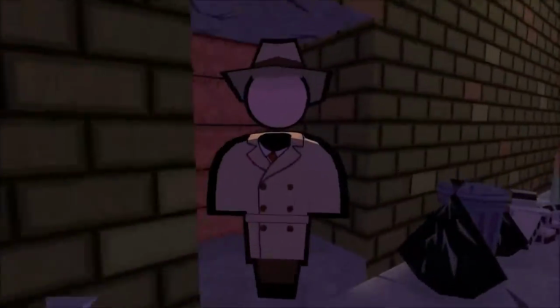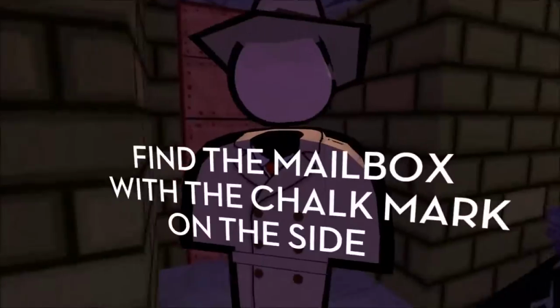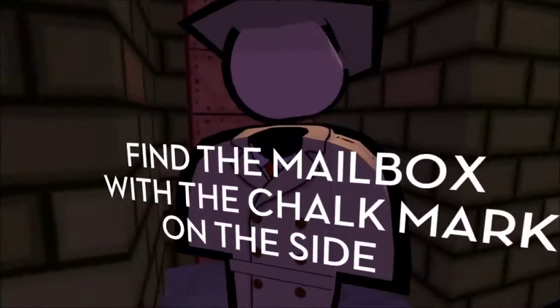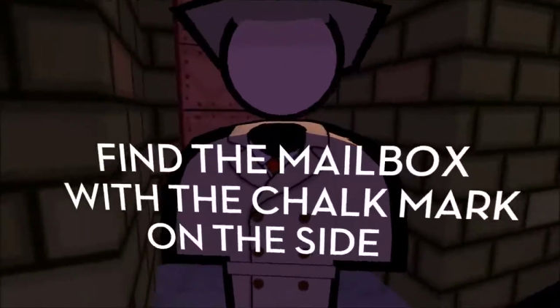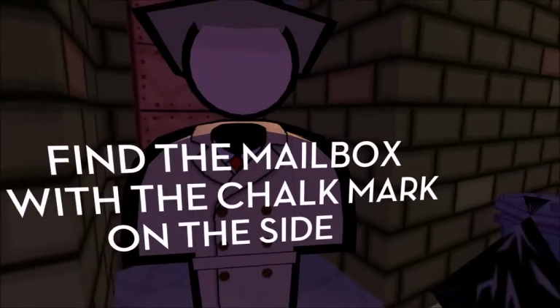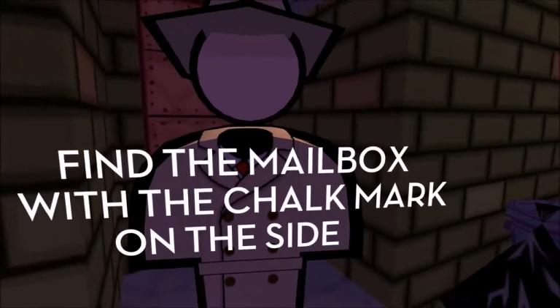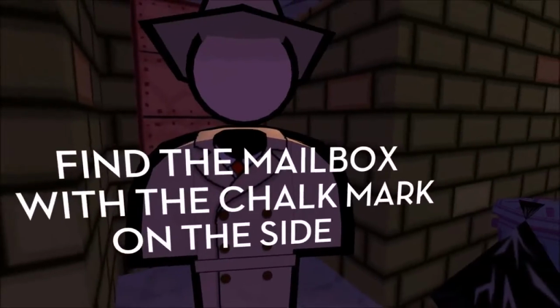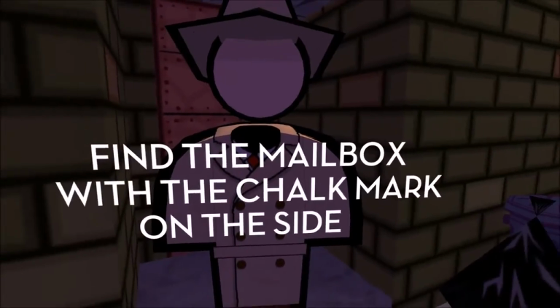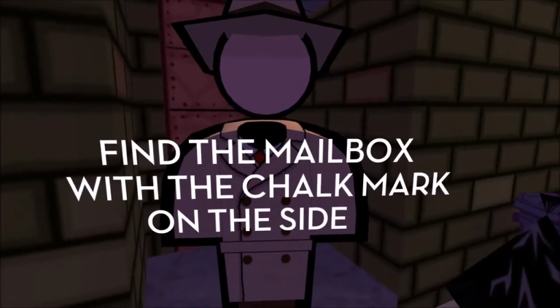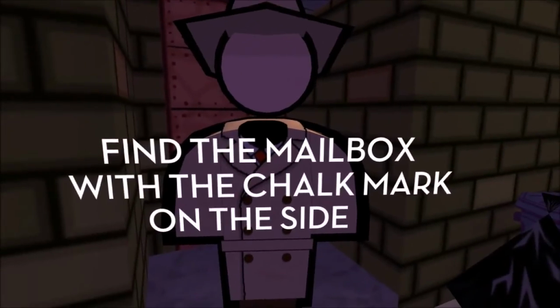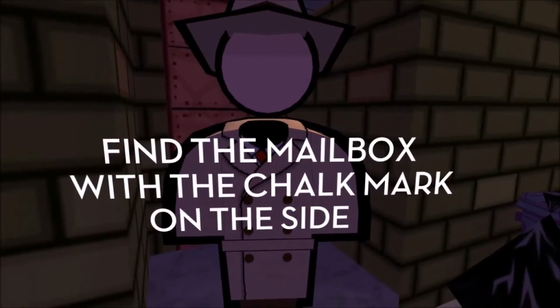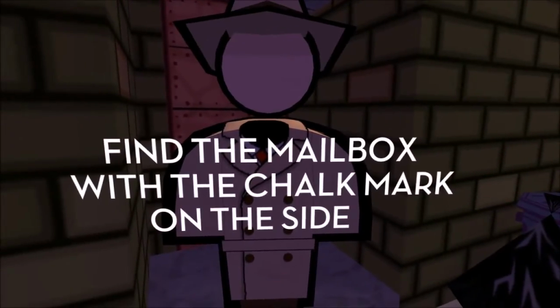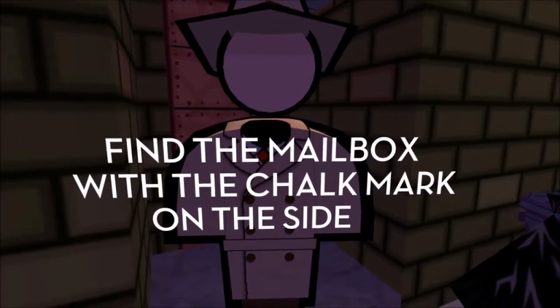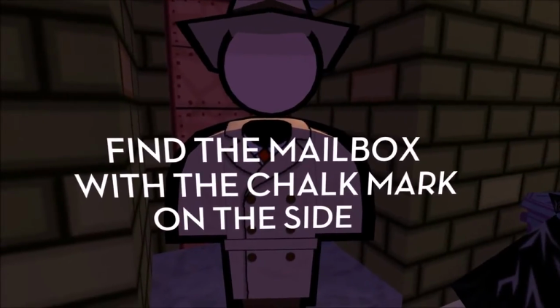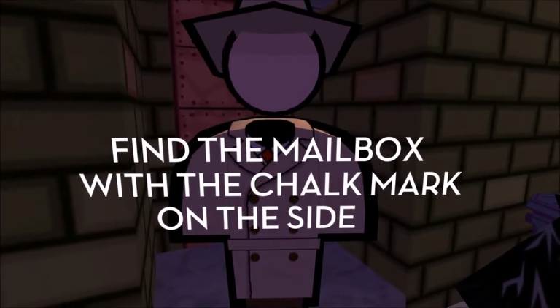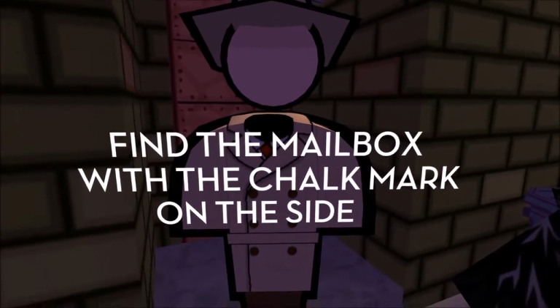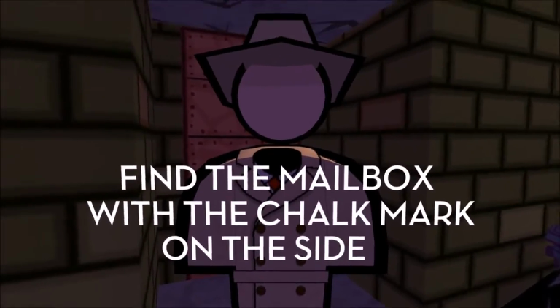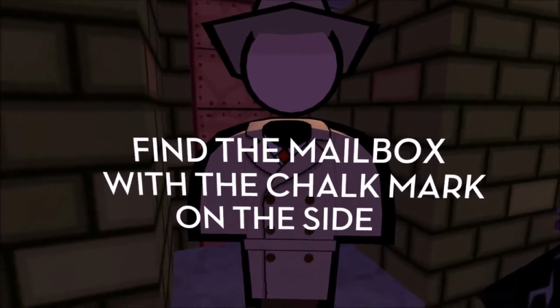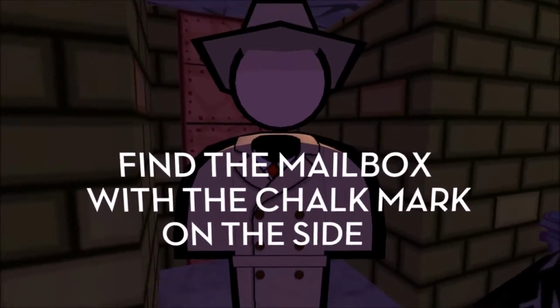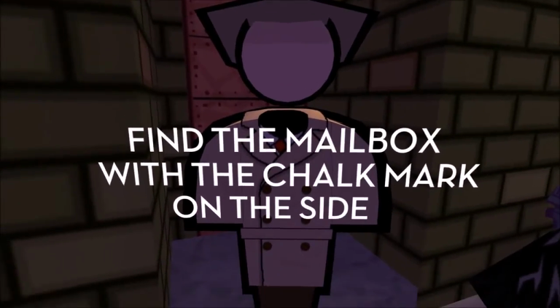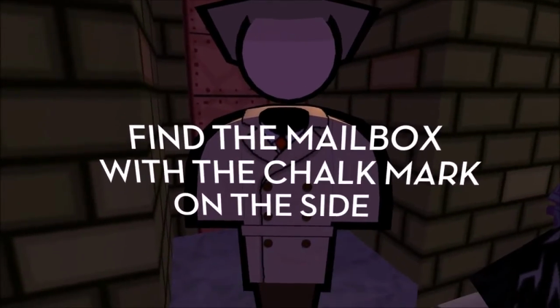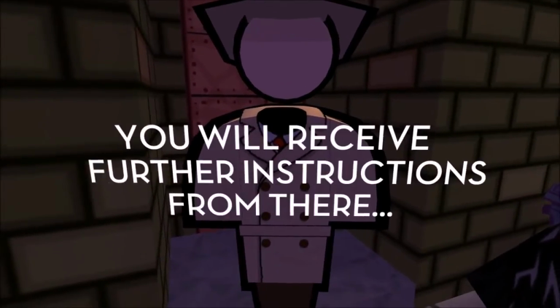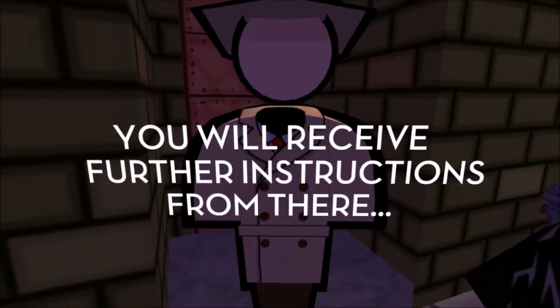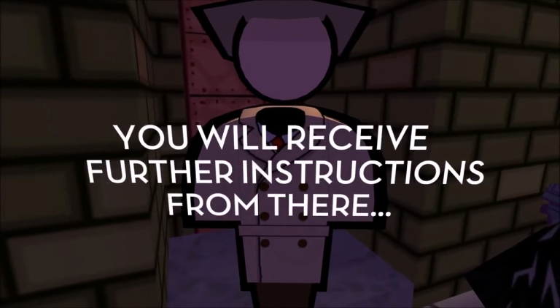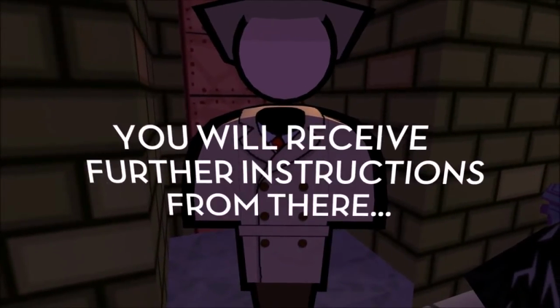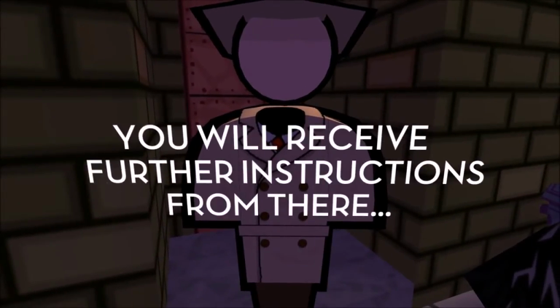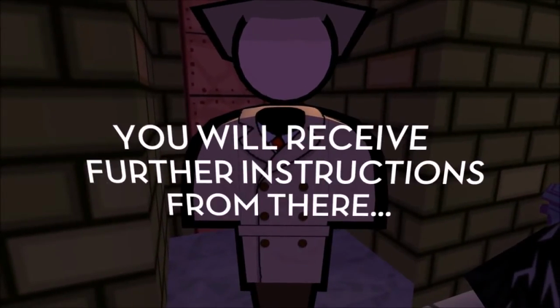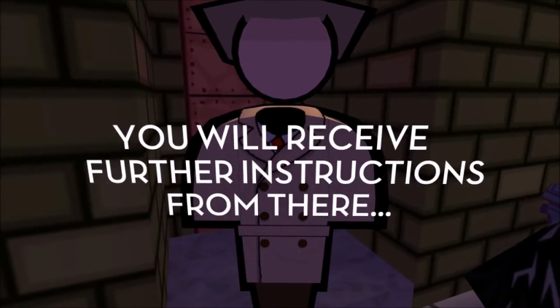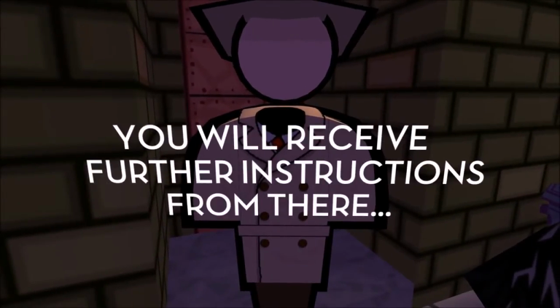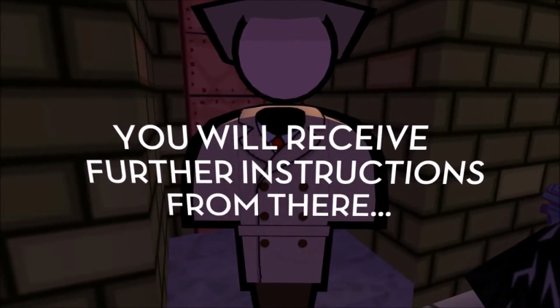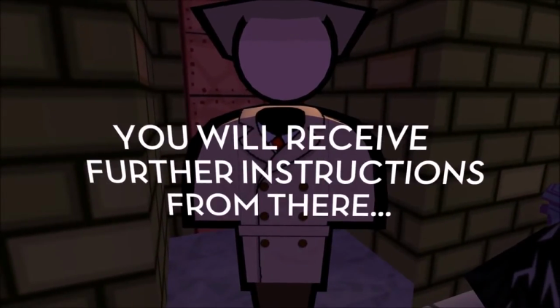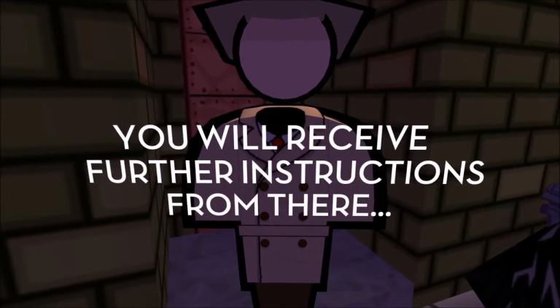Find the mailbox marked with chalk on the side. You'll receive further instructions from there.